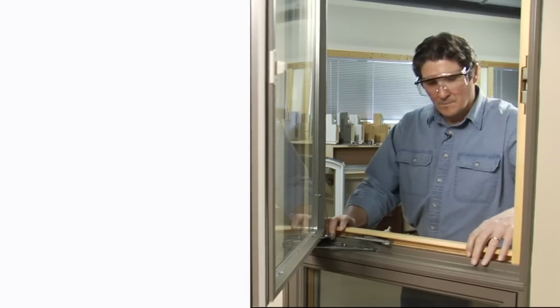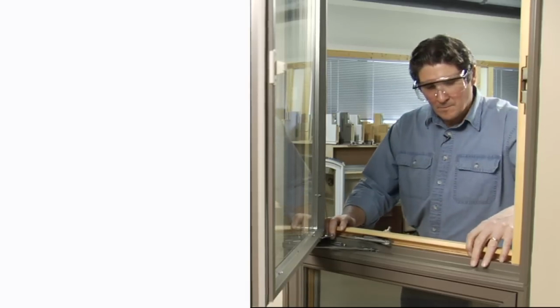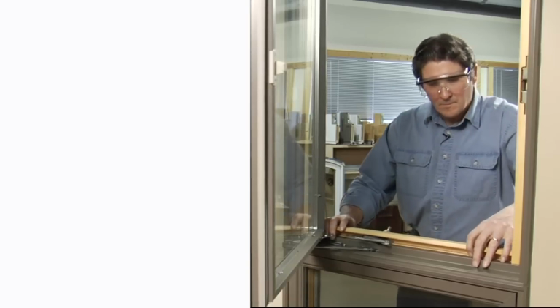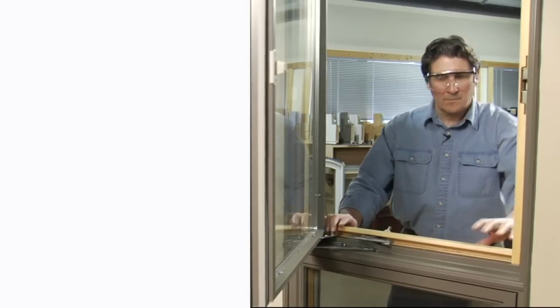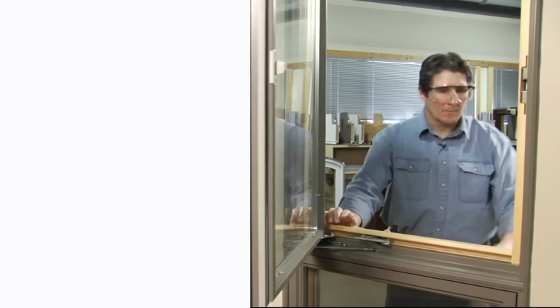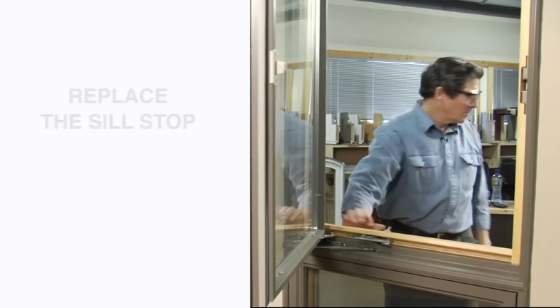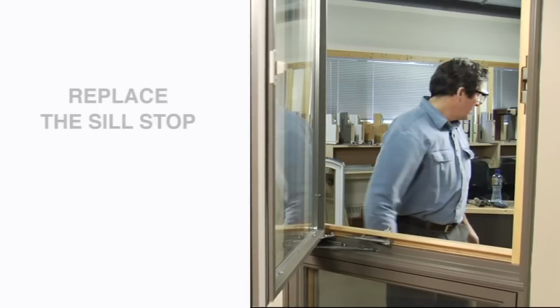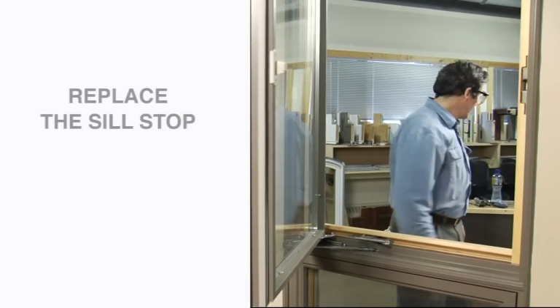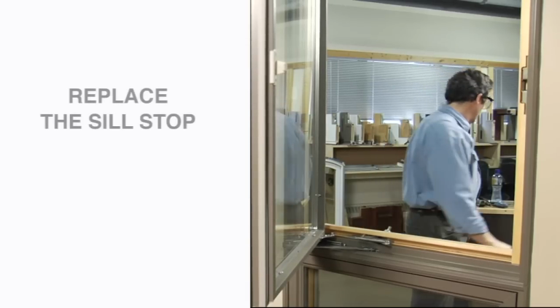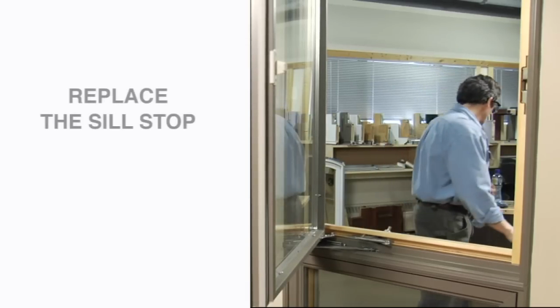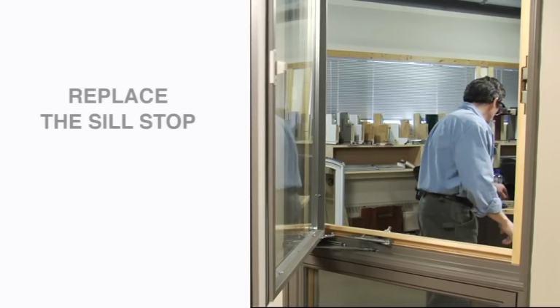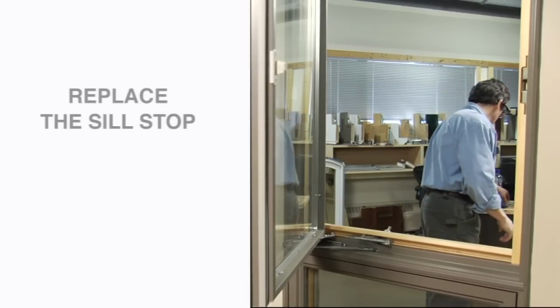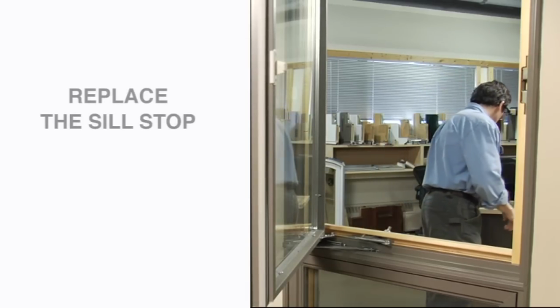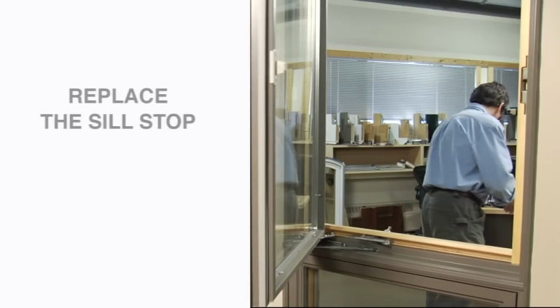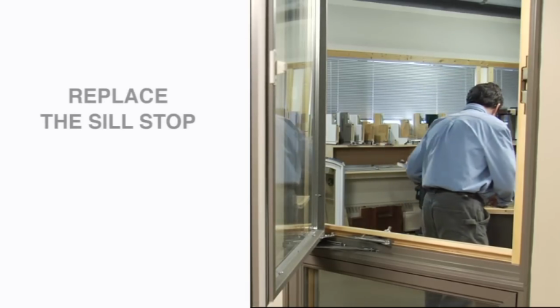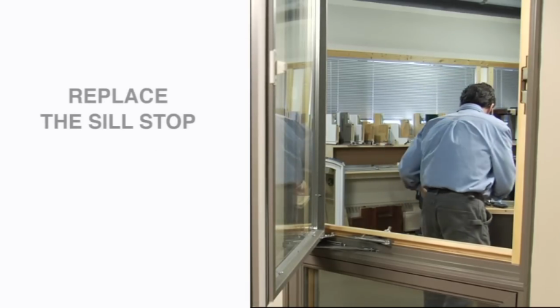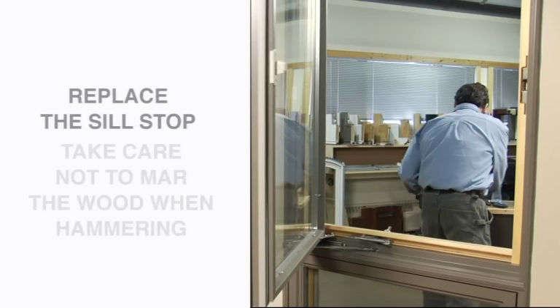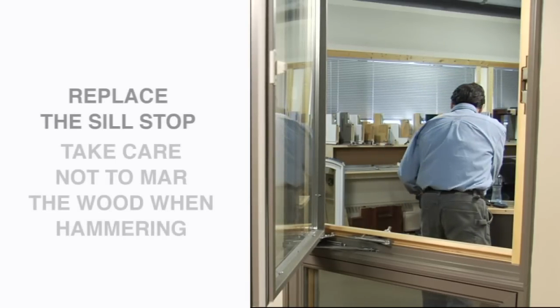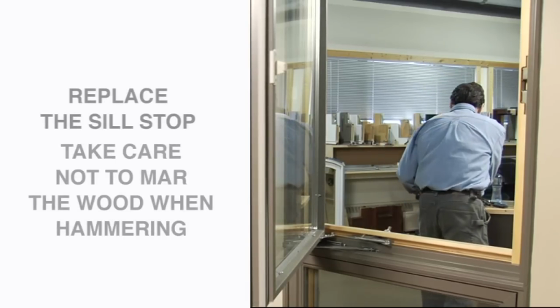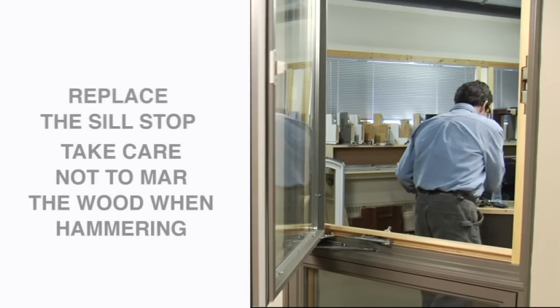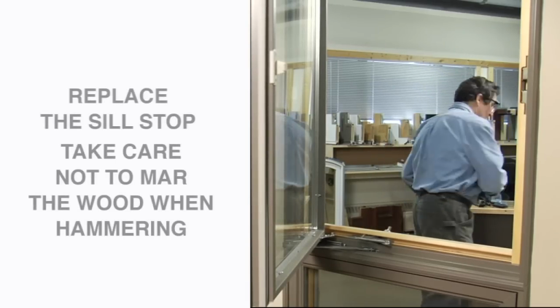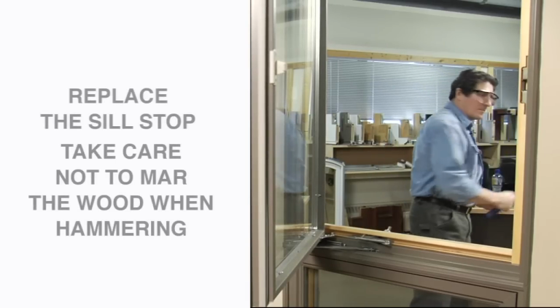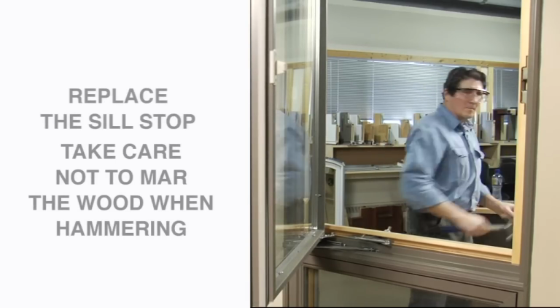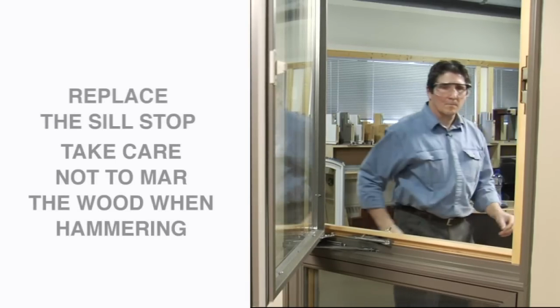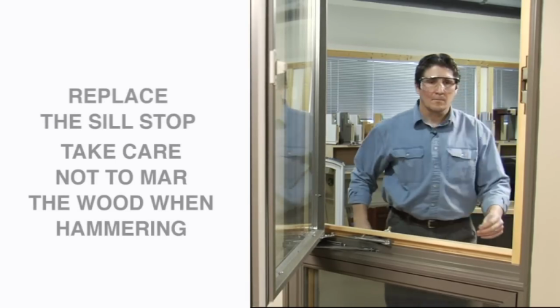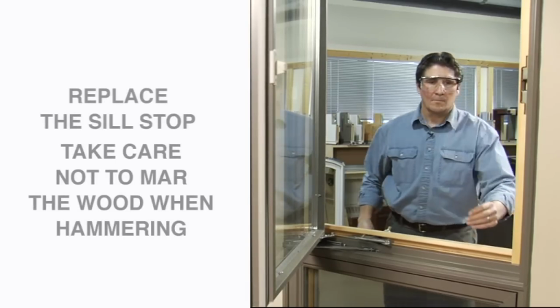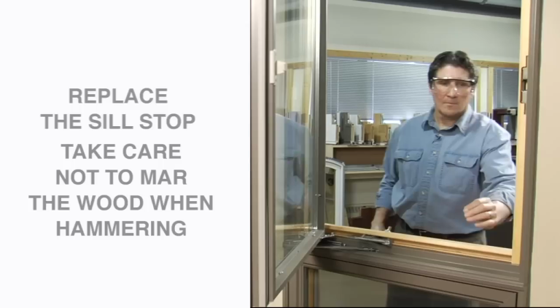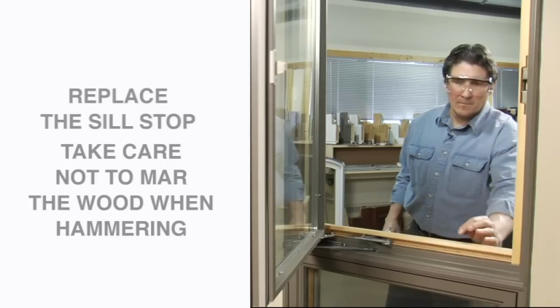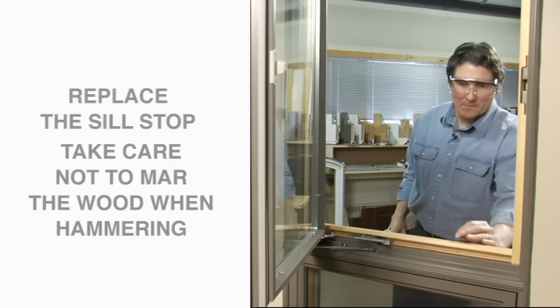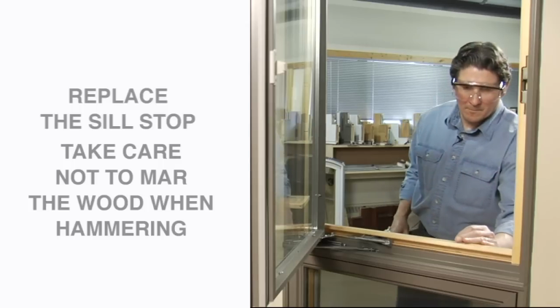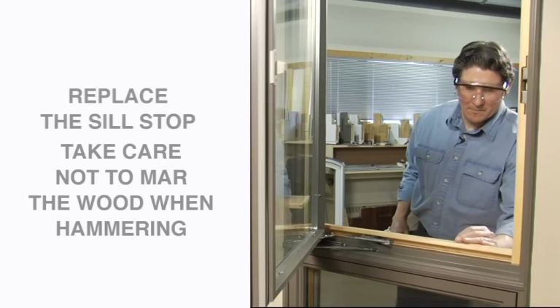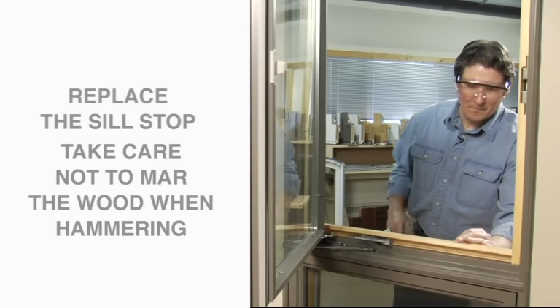Next, replace the seal stop and secure with the new trim nails, taking care not to mar the wood when hammering.